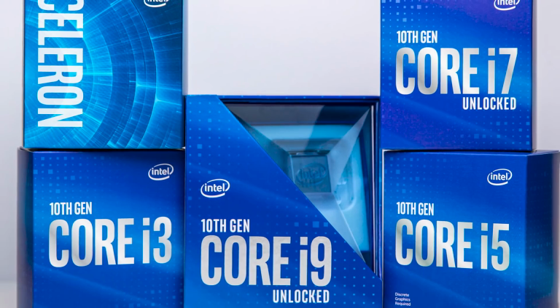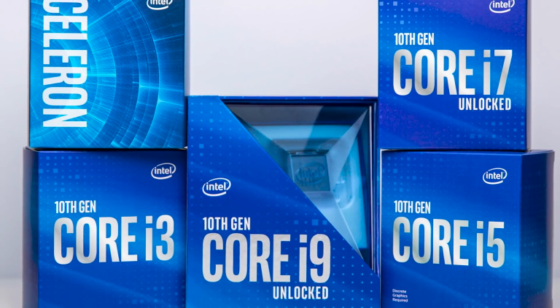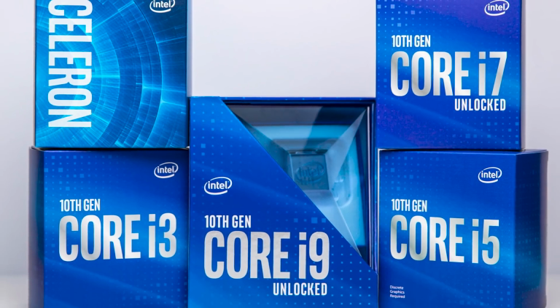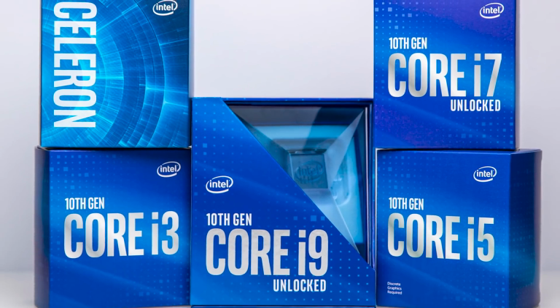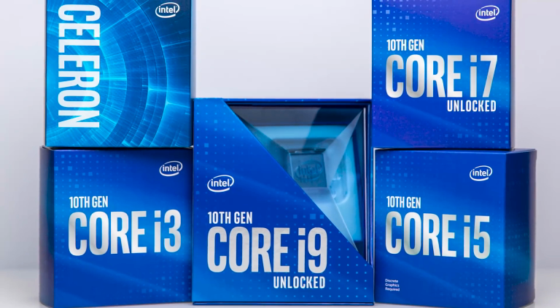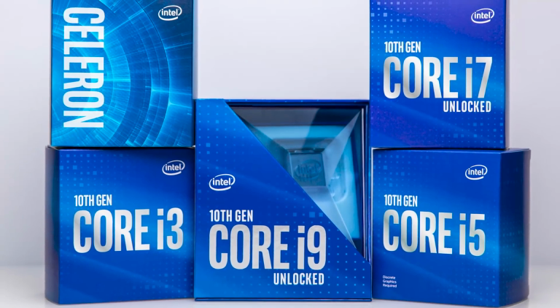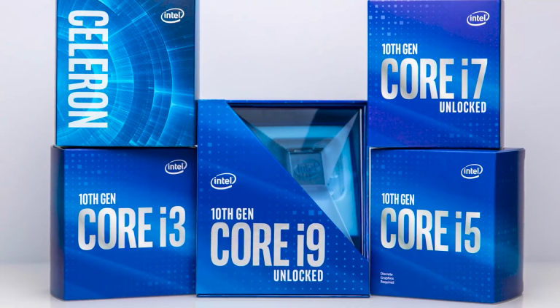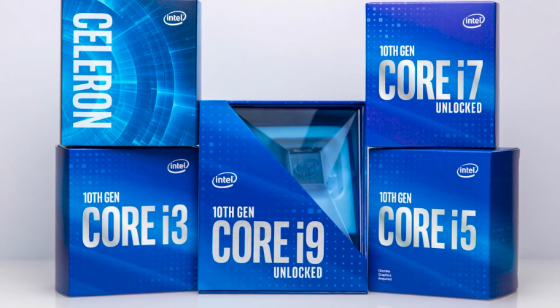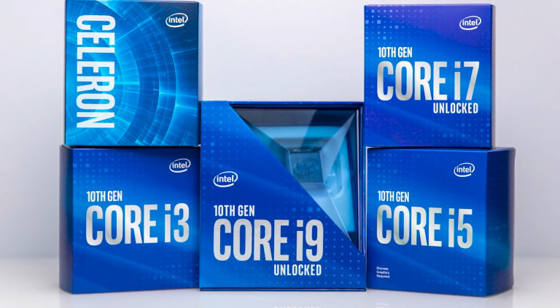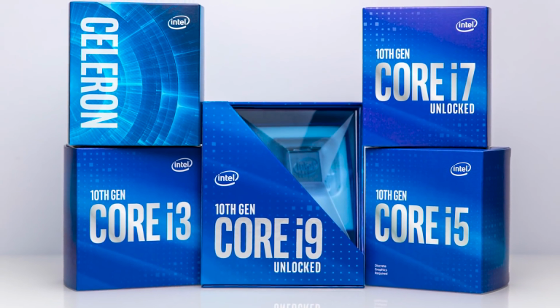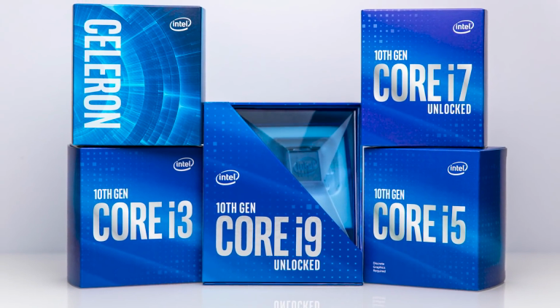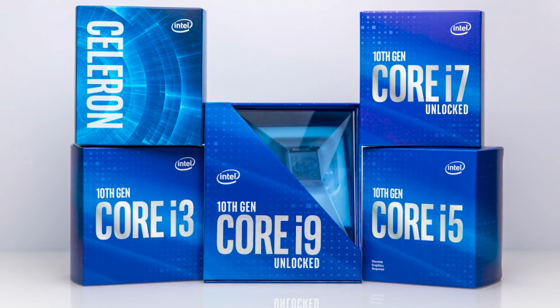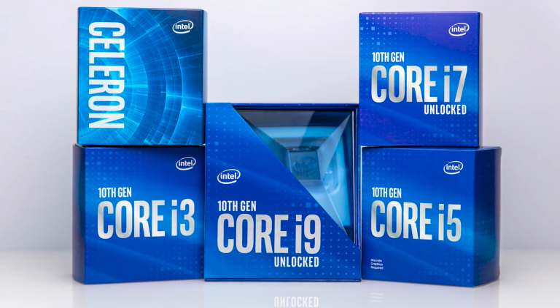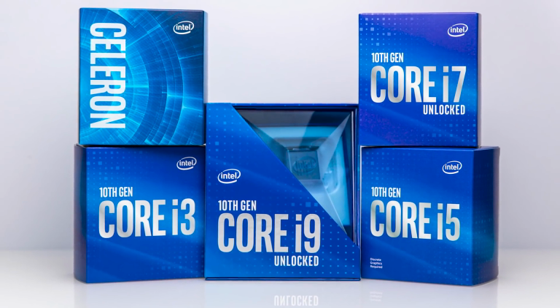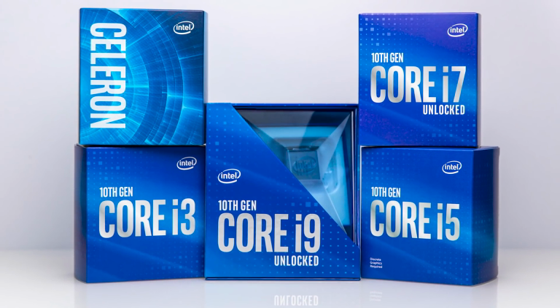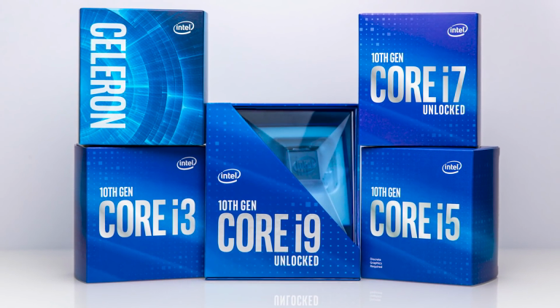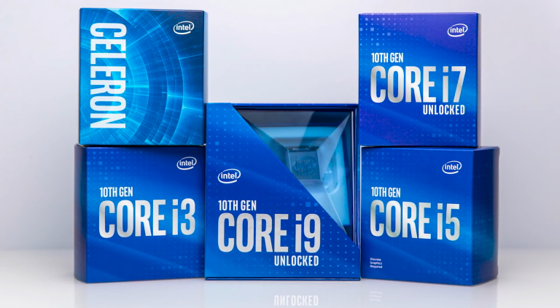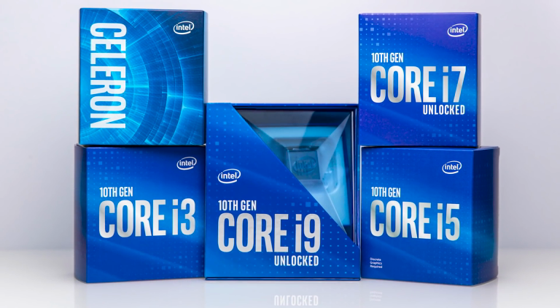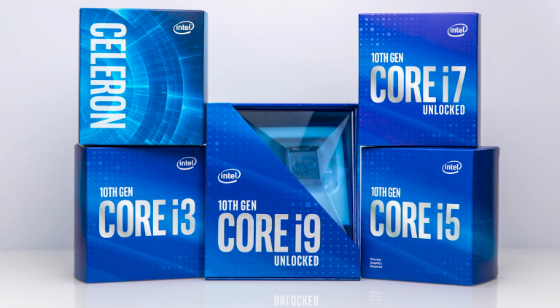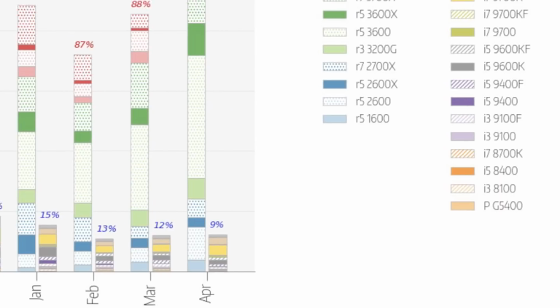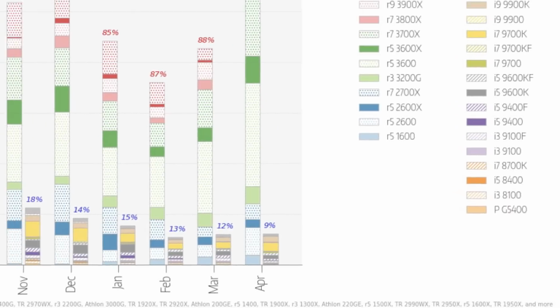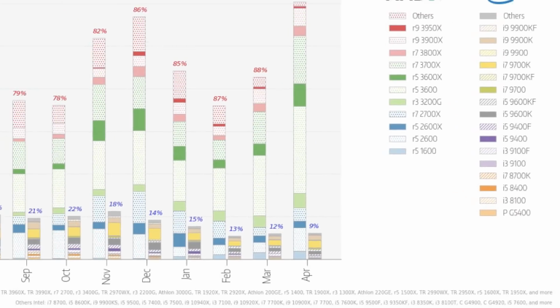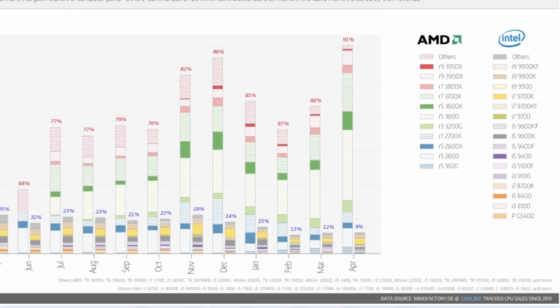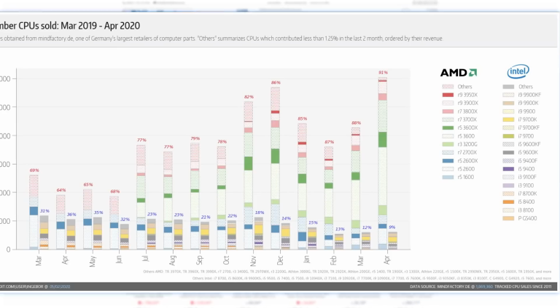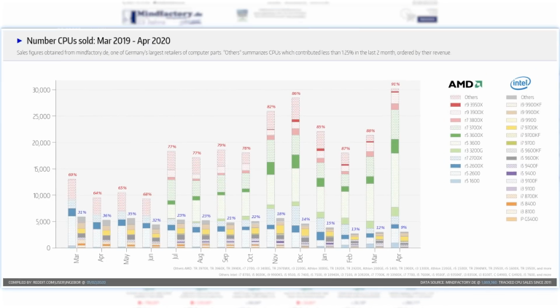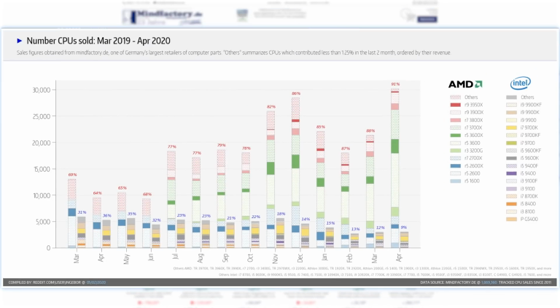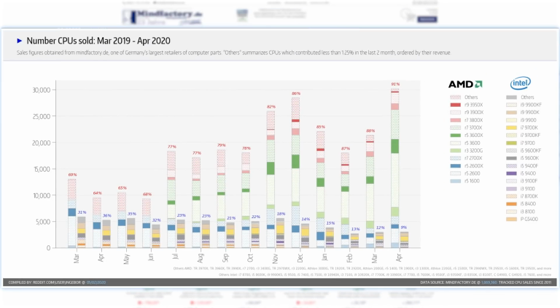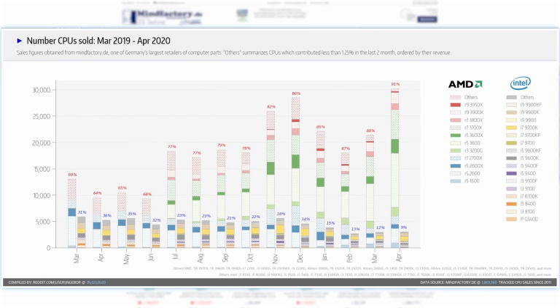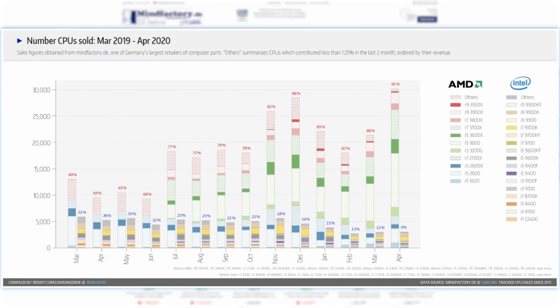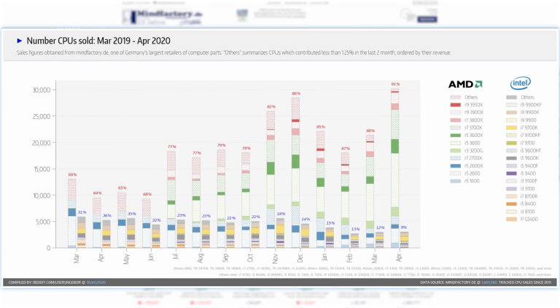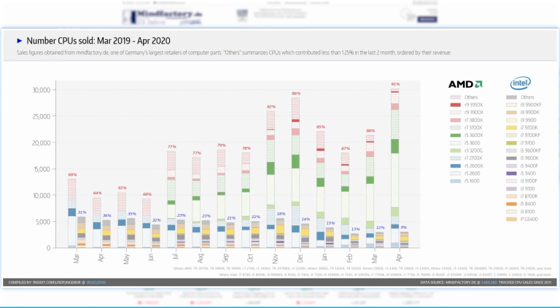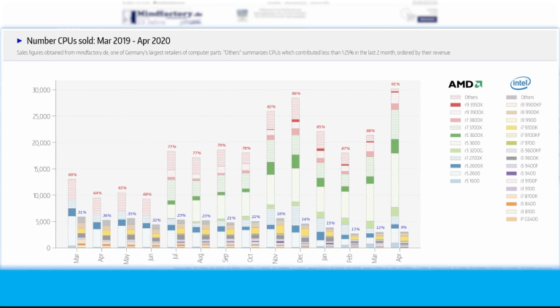Of course, things will likely change a bit when Intel releases their 10th-gen processors, but let's just say that AMD is doing very well.